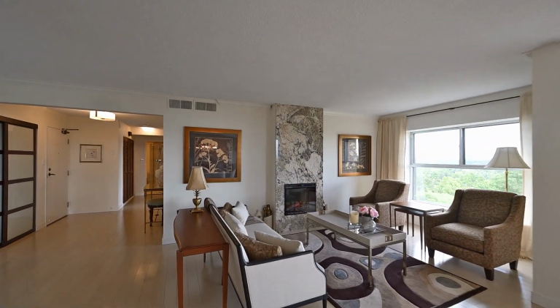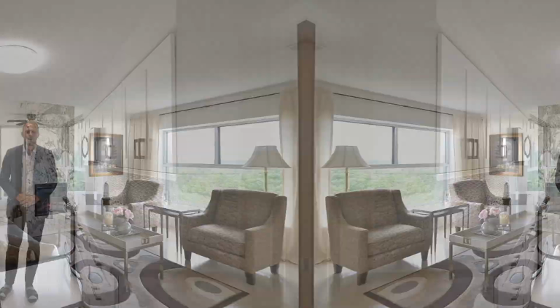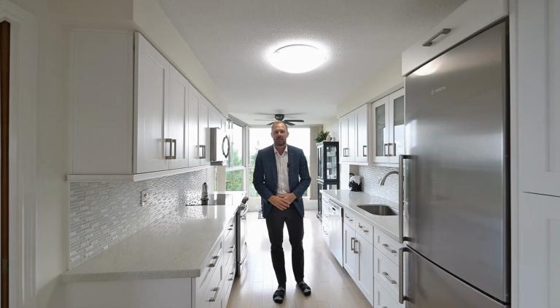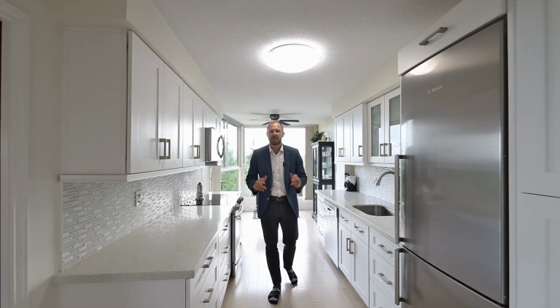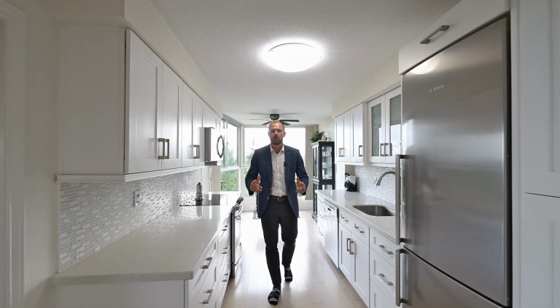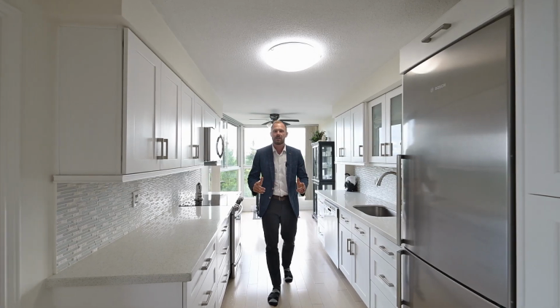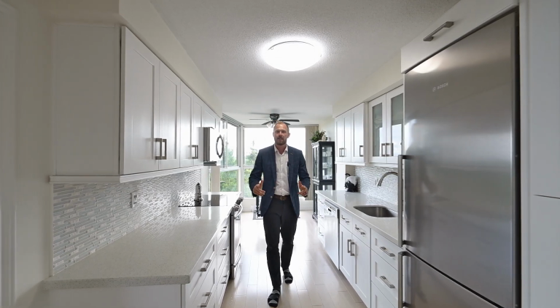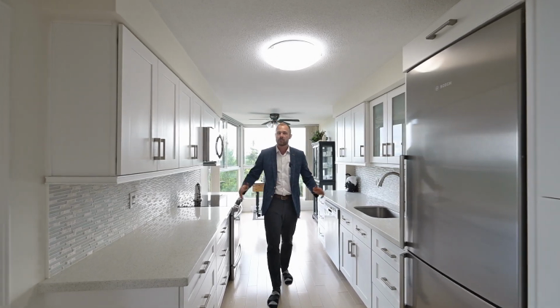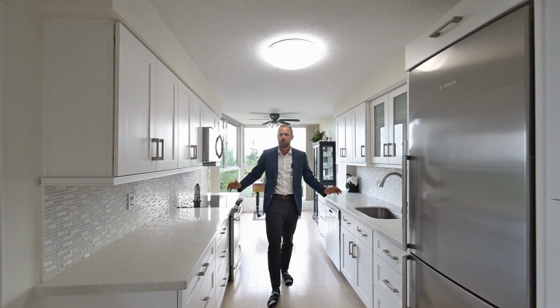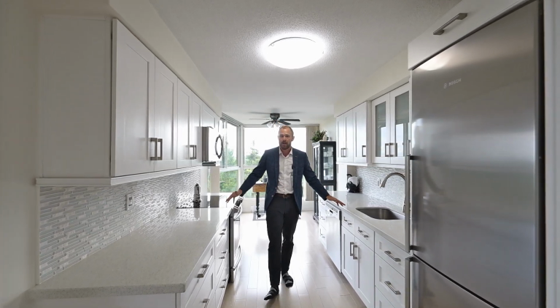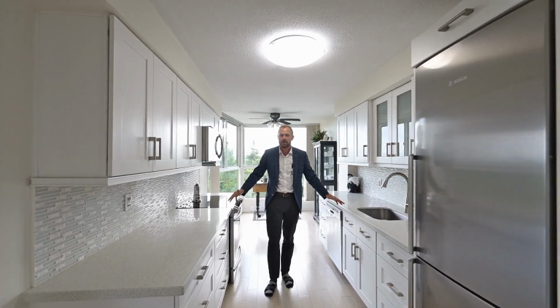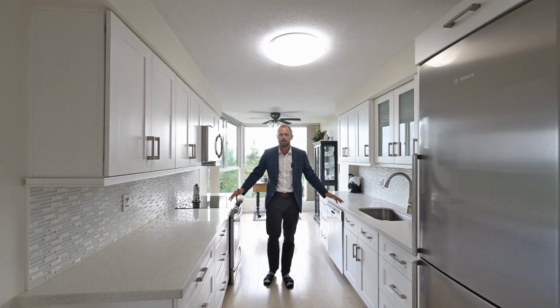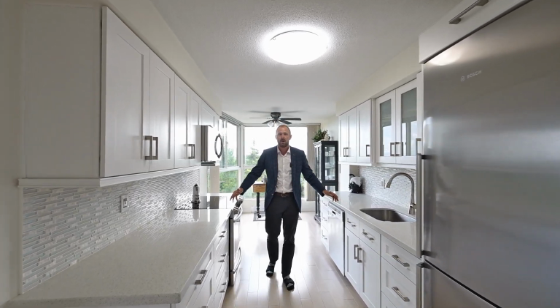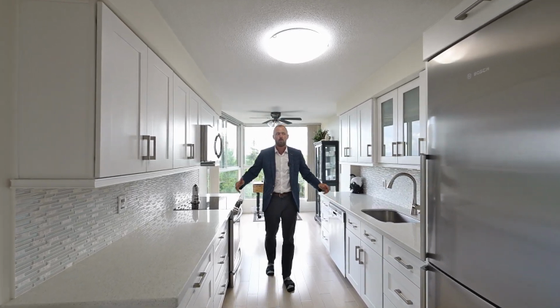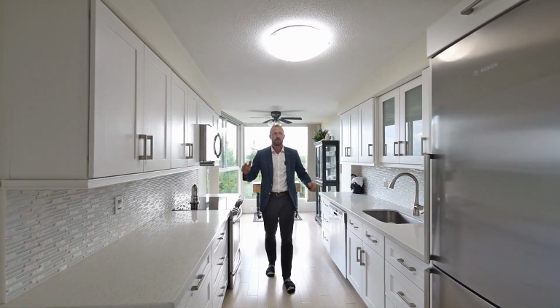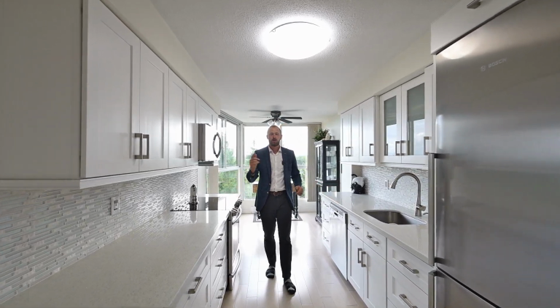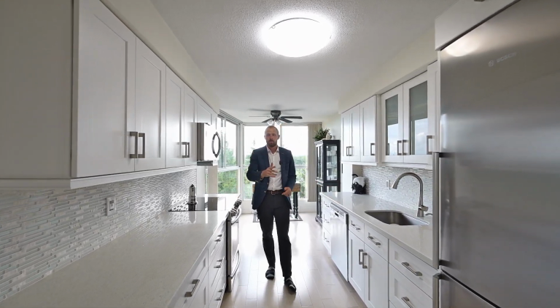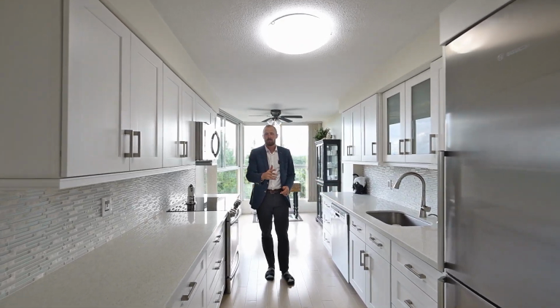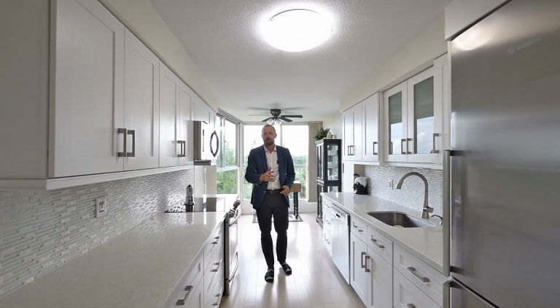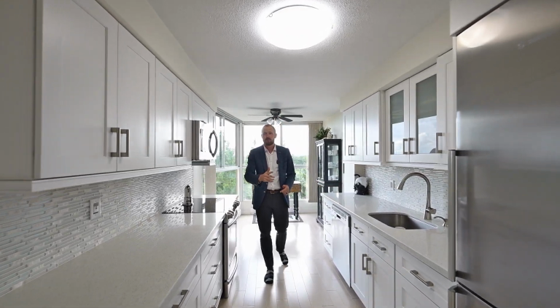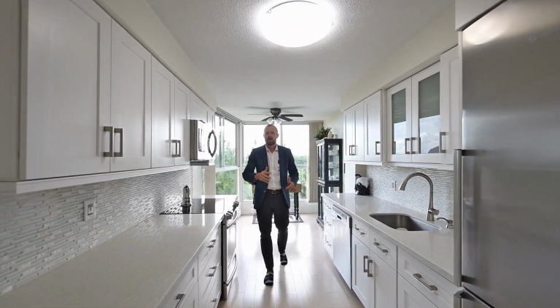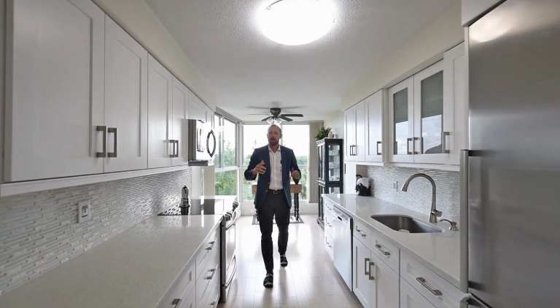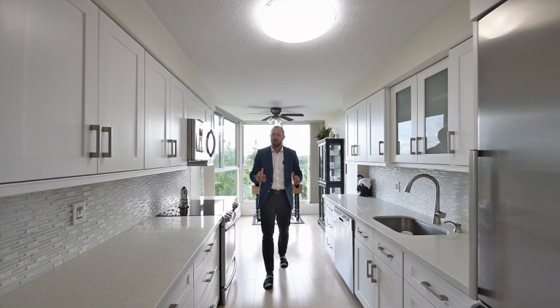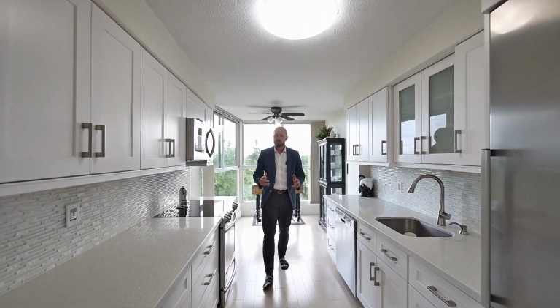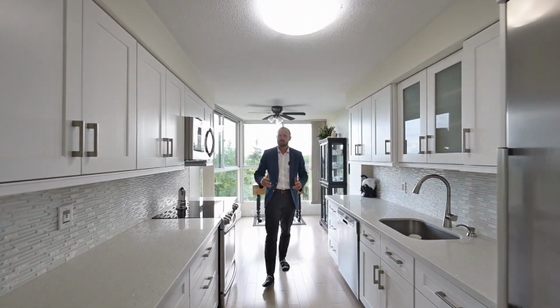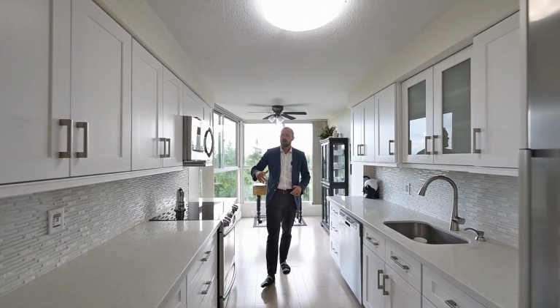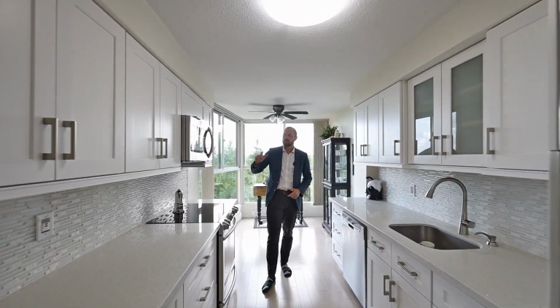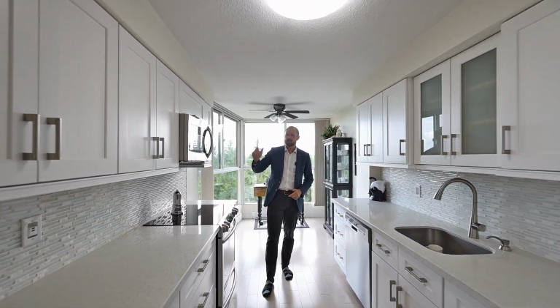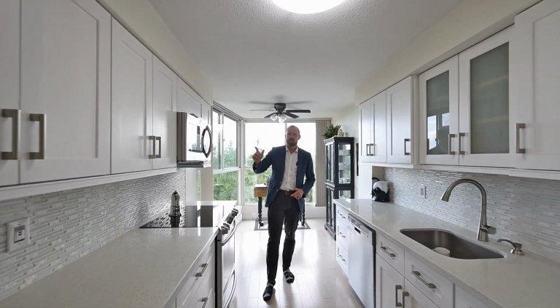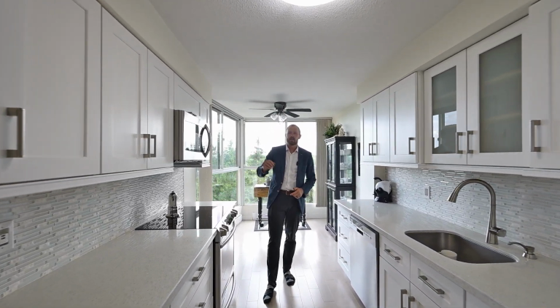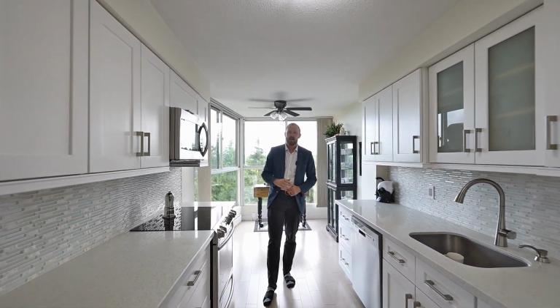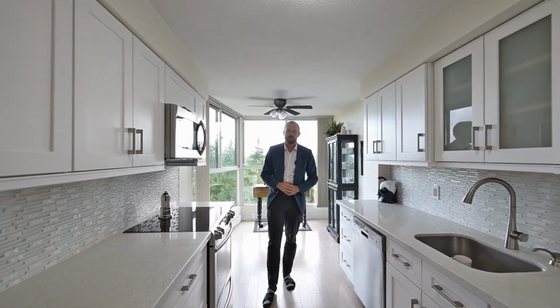Let me tell you what you get: stone countertops with a European fridge that matches our sleek cabinets.